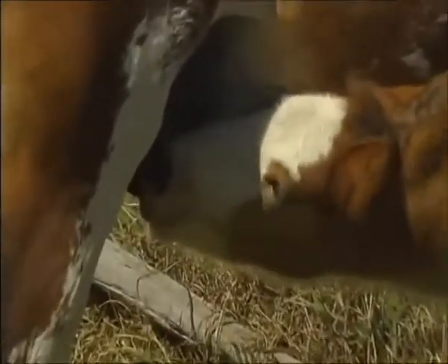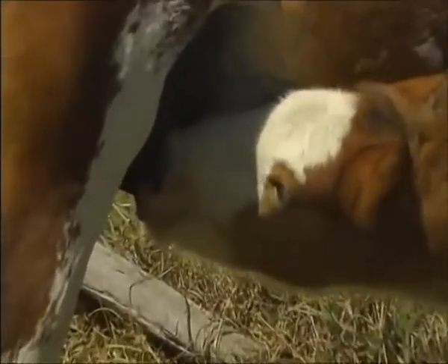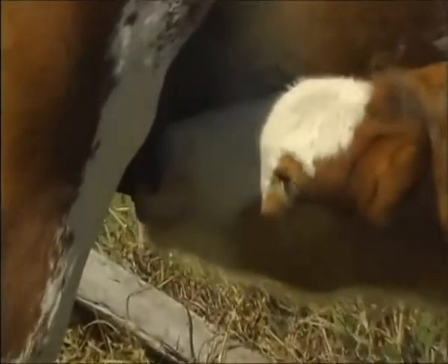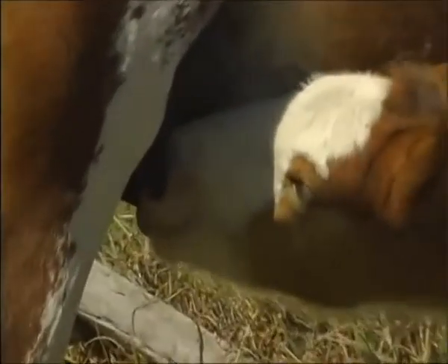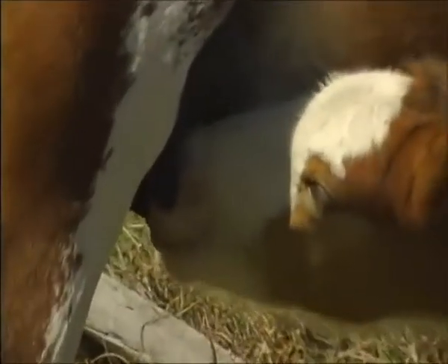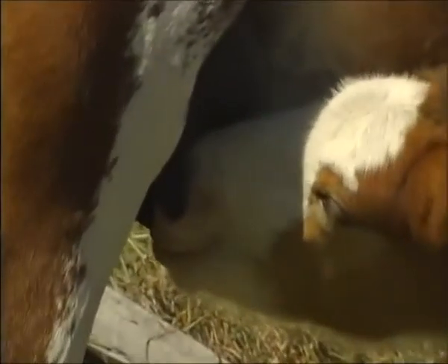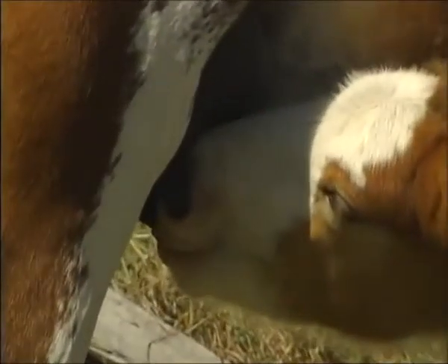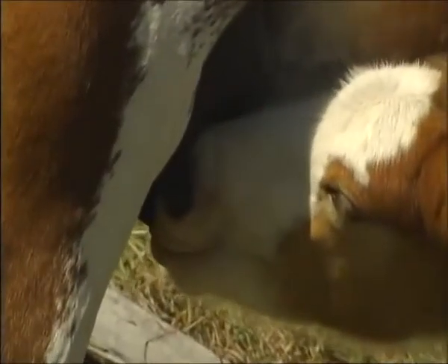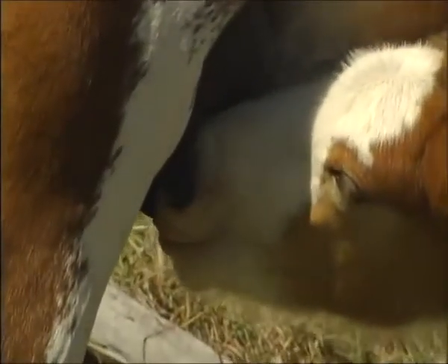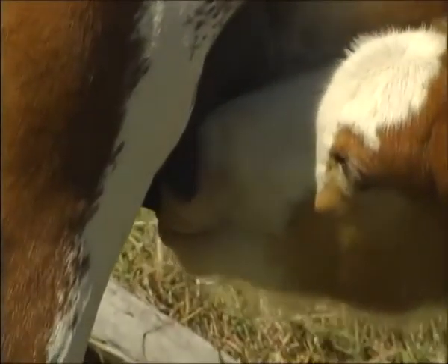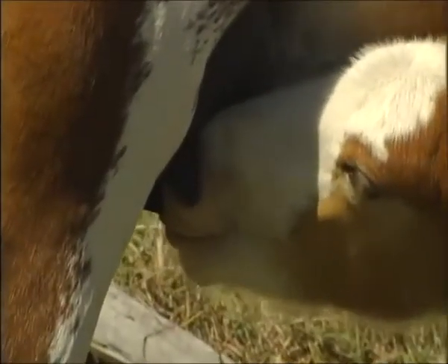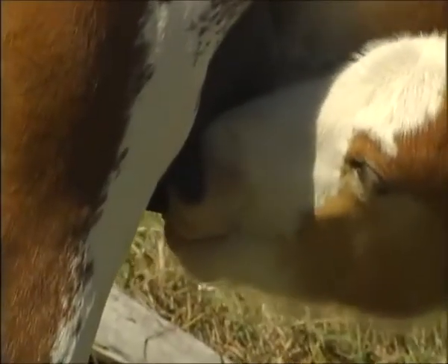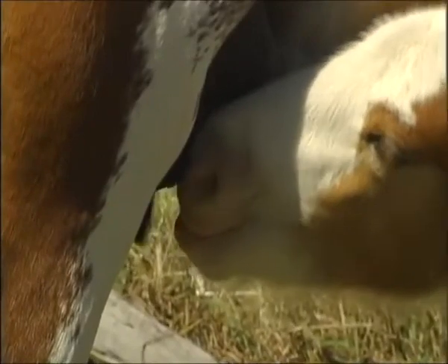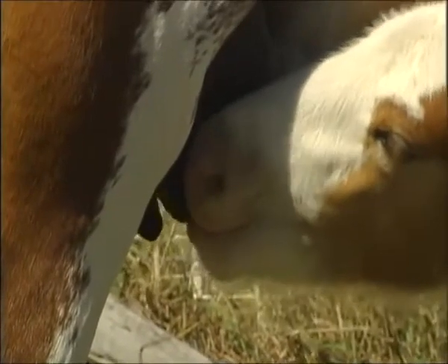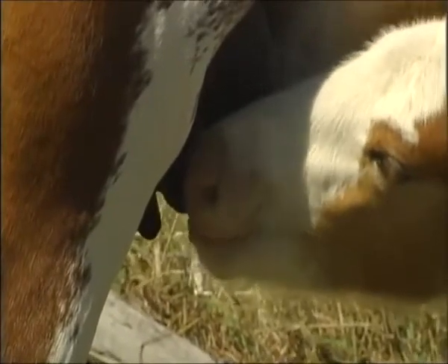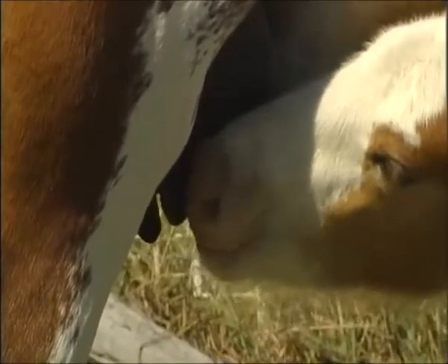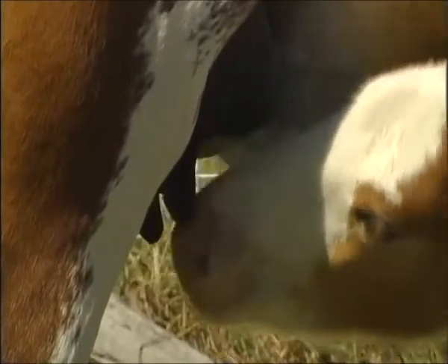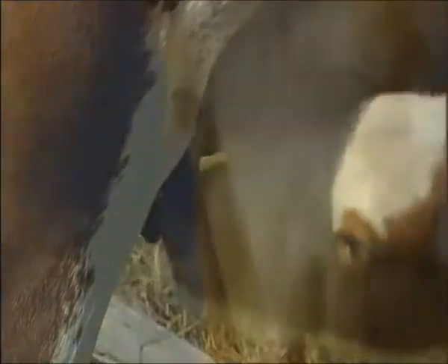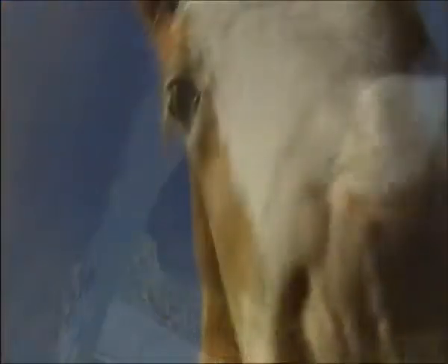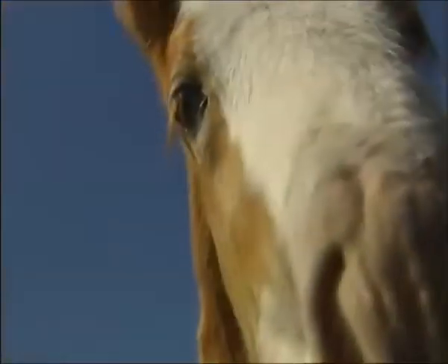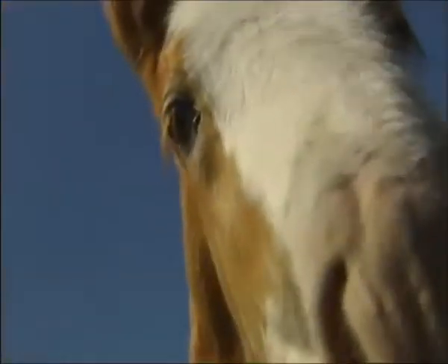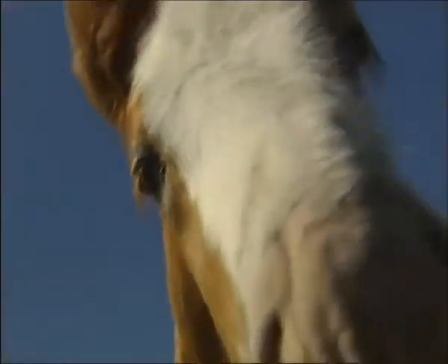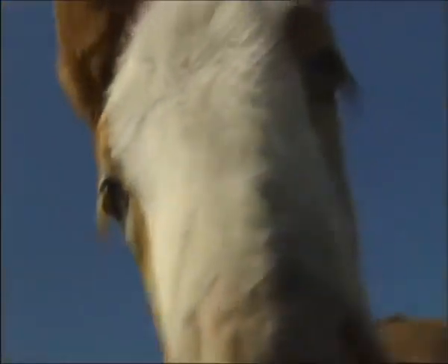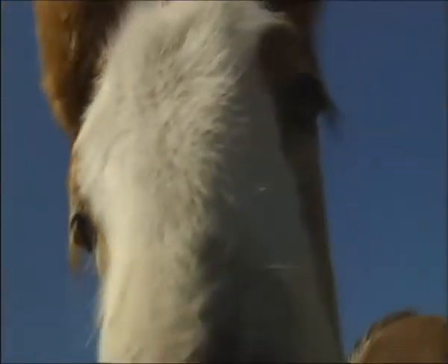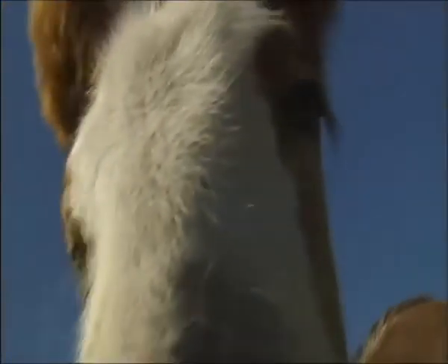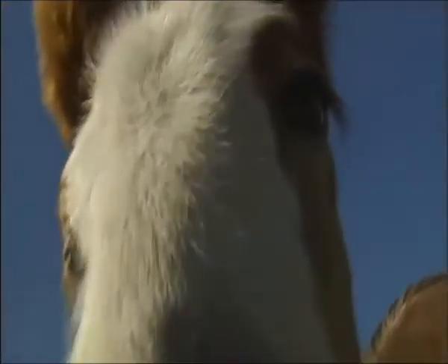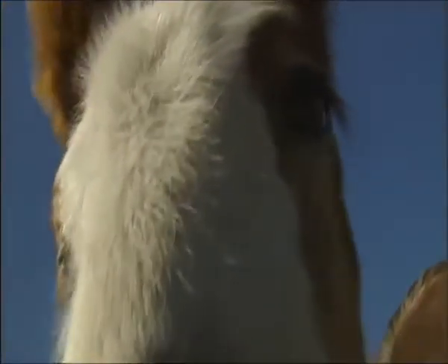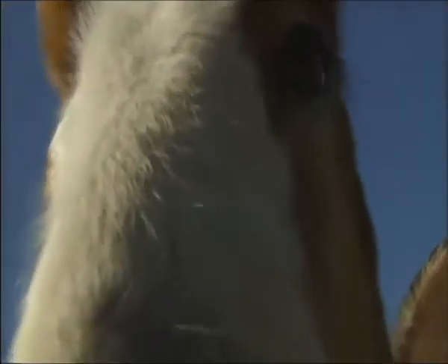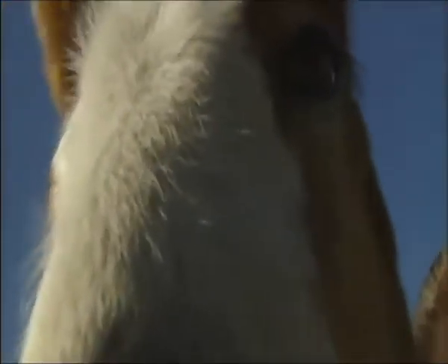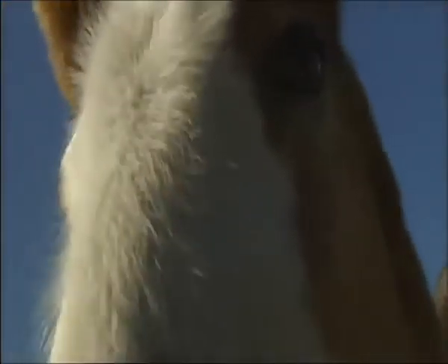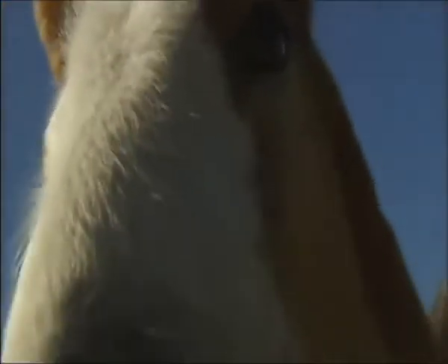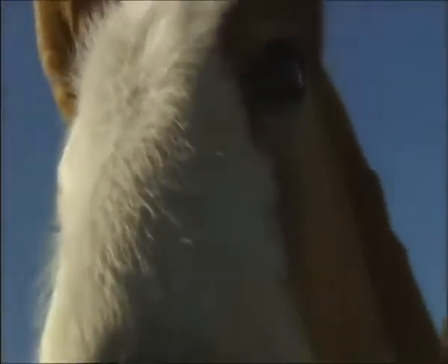But even at this age — three weeks — you have to agree he's still incredibly cute.